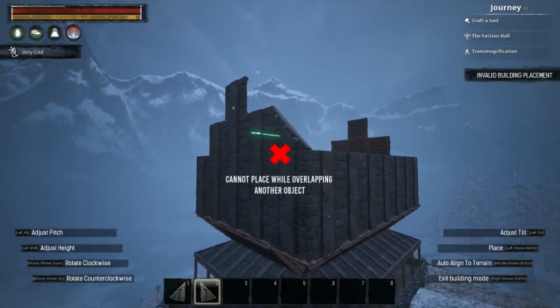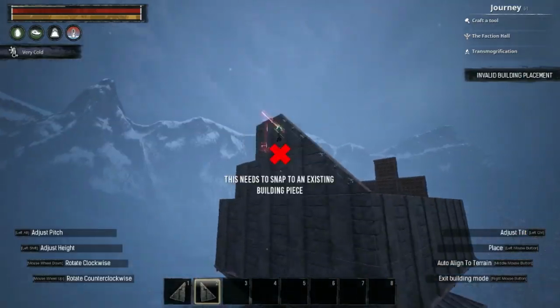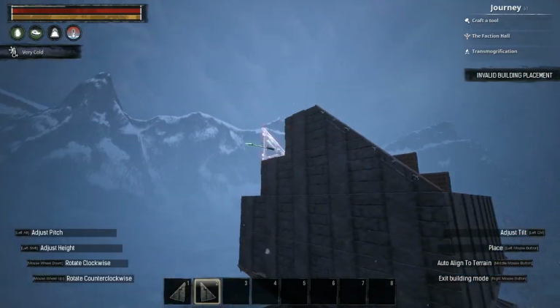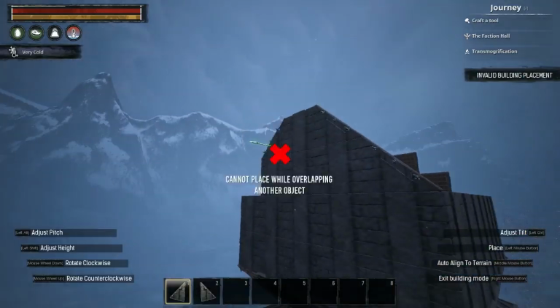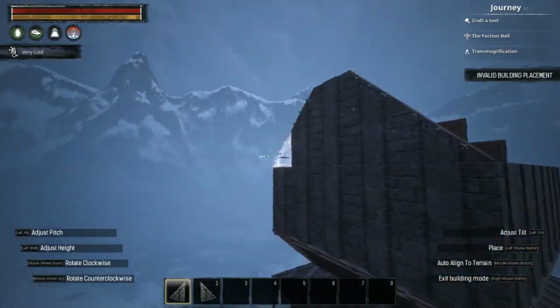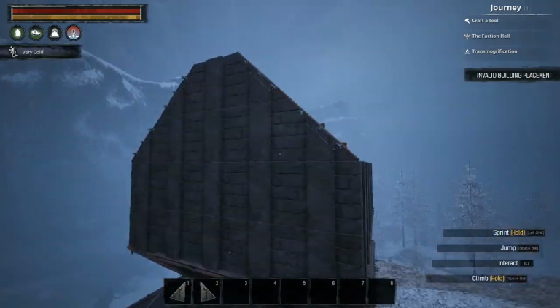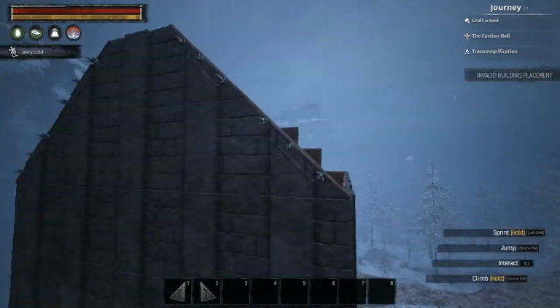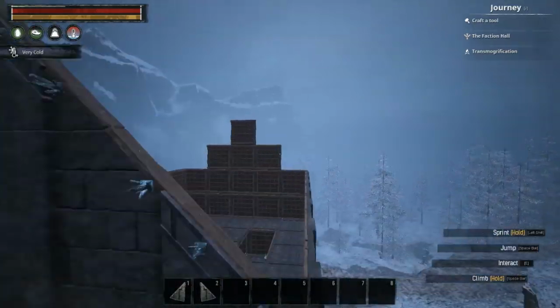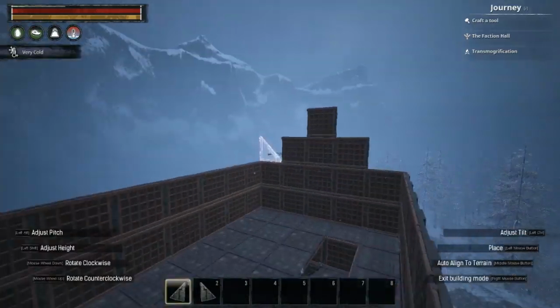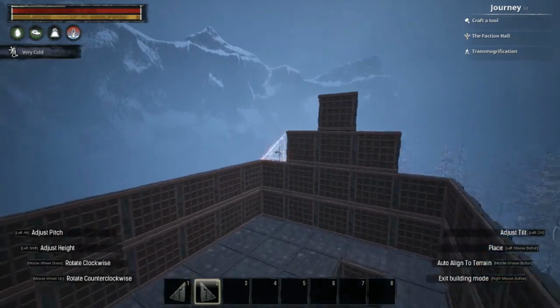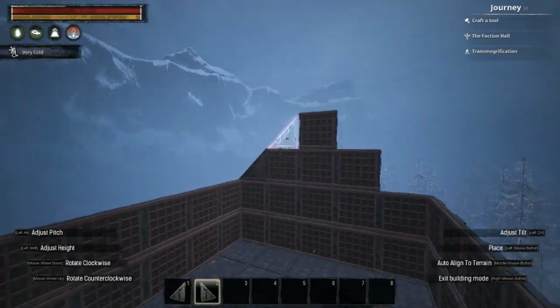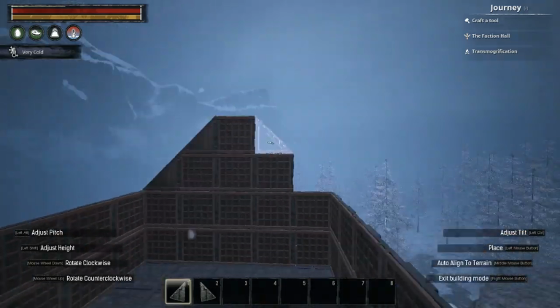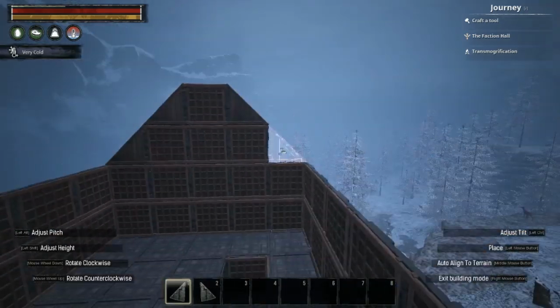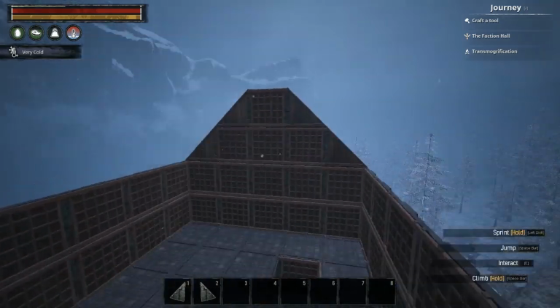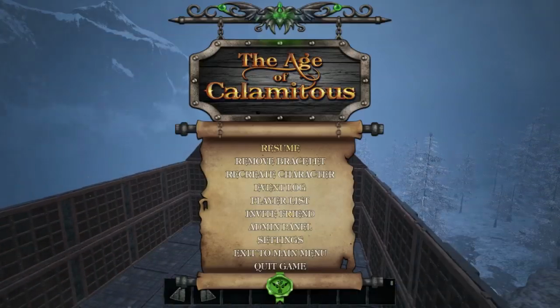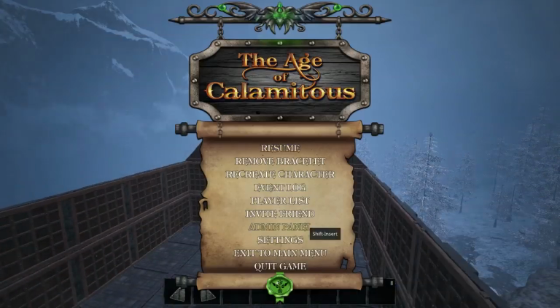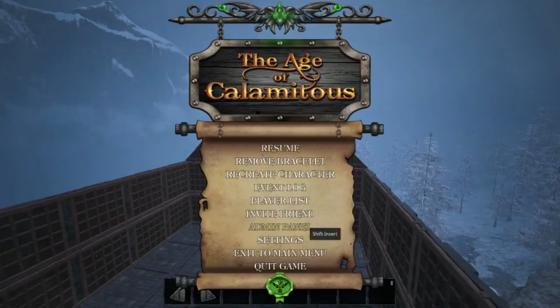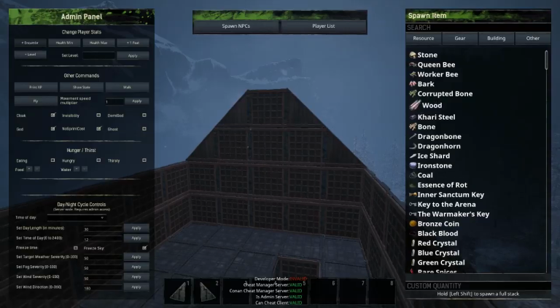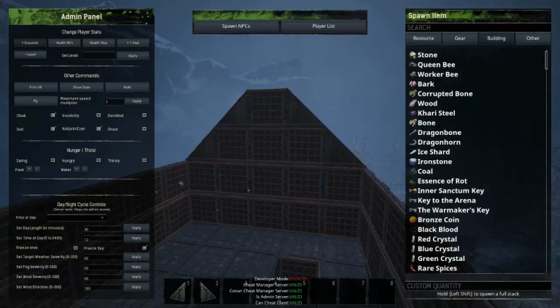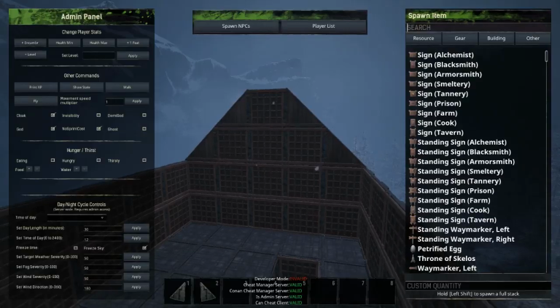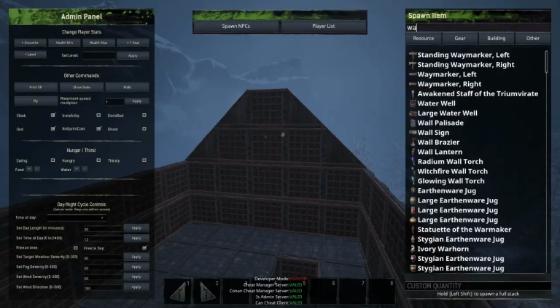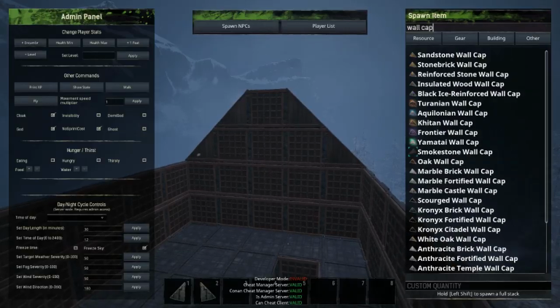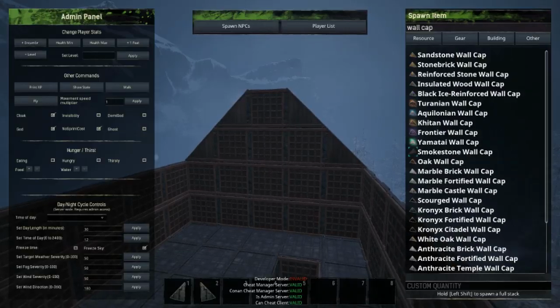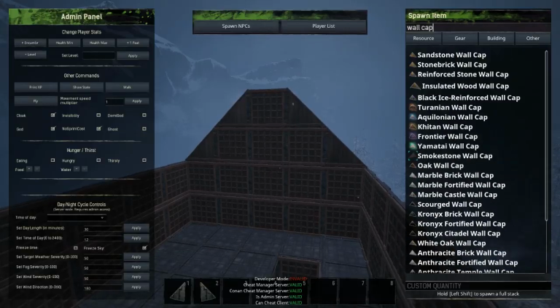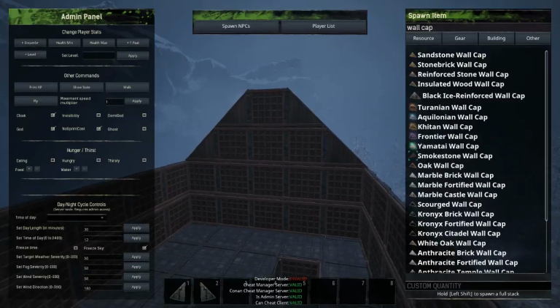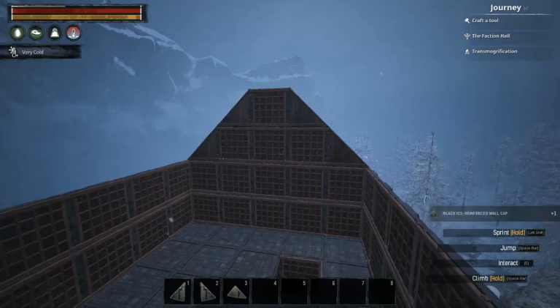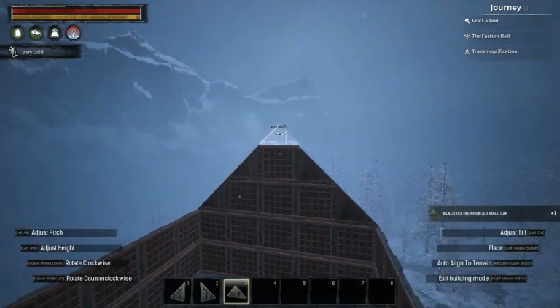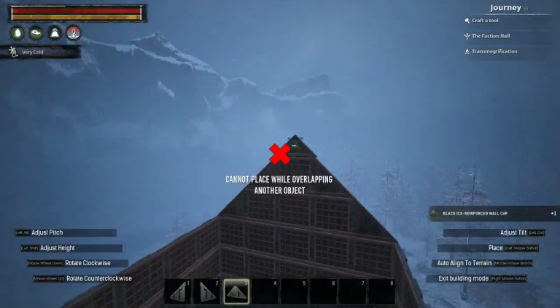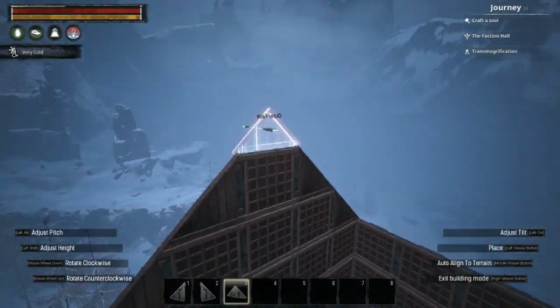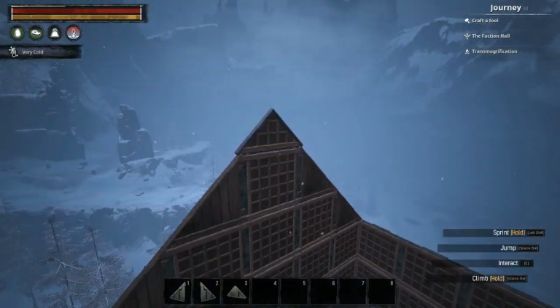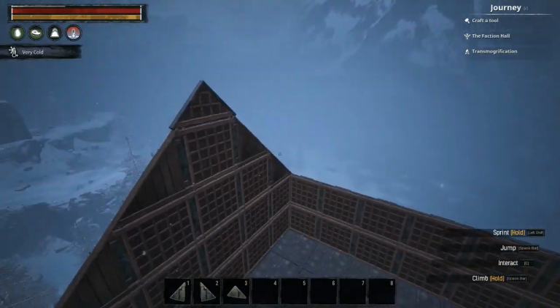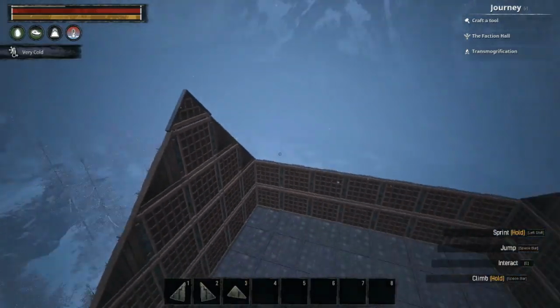I then built the roof using black ice sloped roof and rooftop pieces to create a simple roof design.